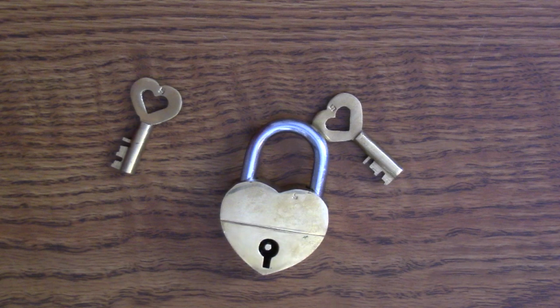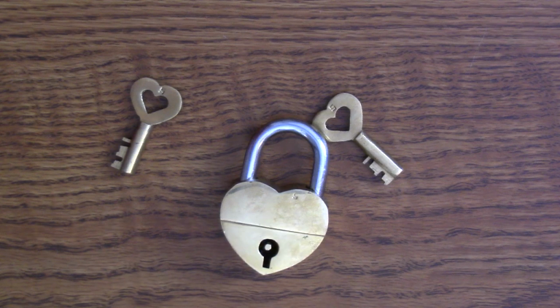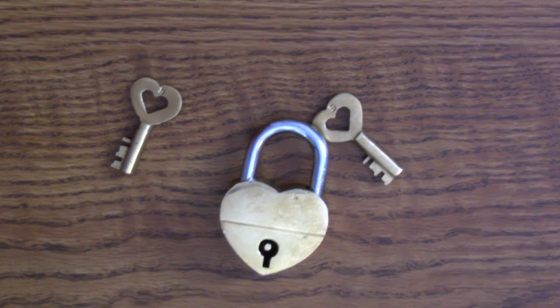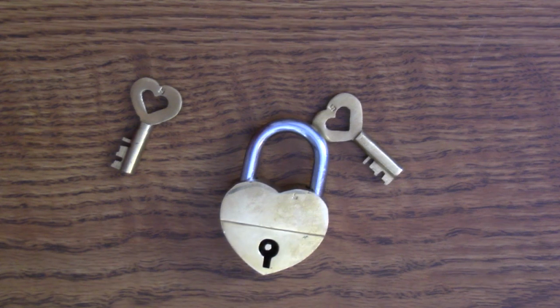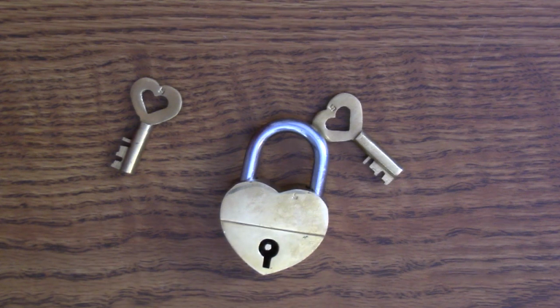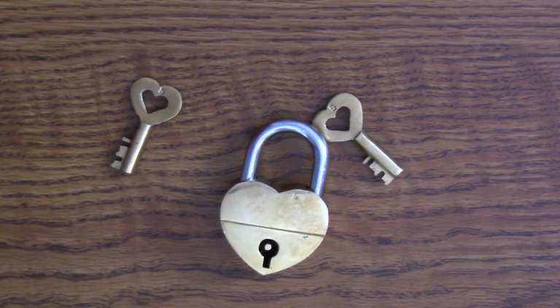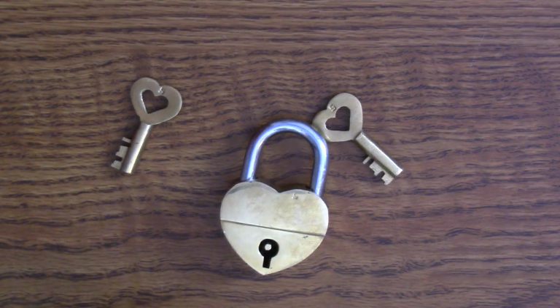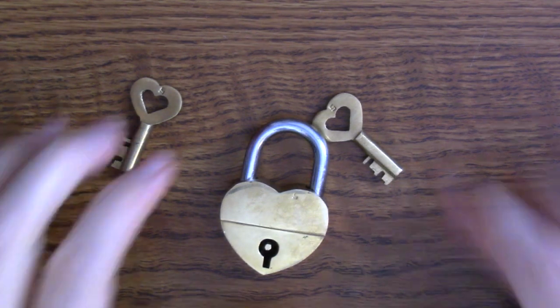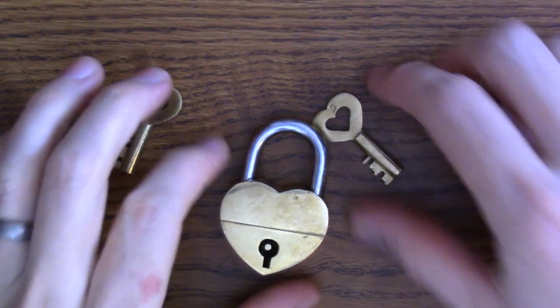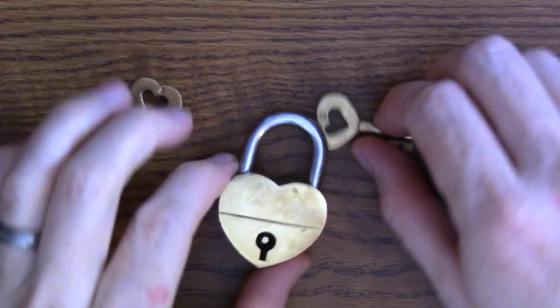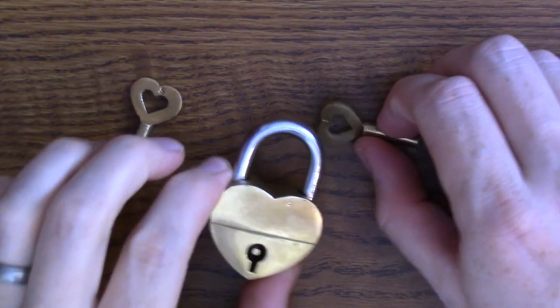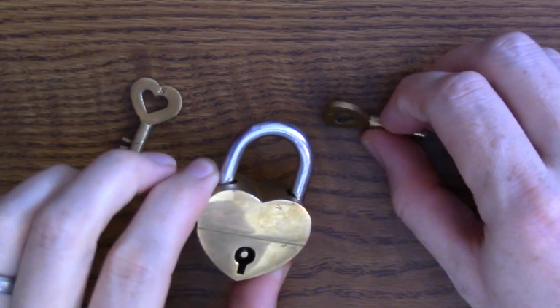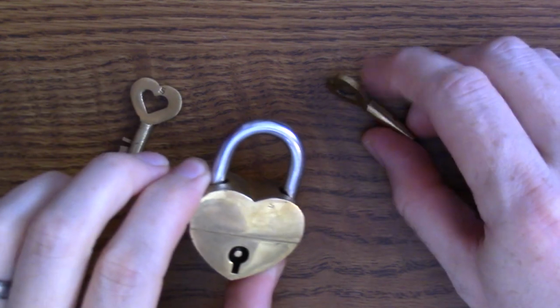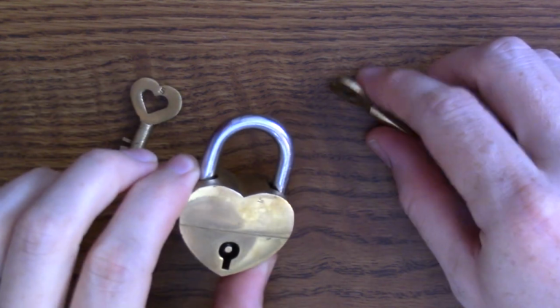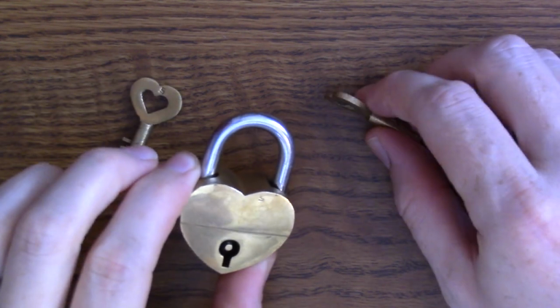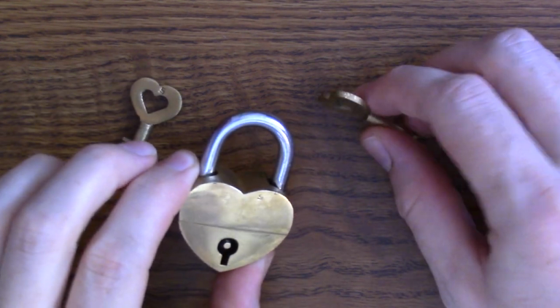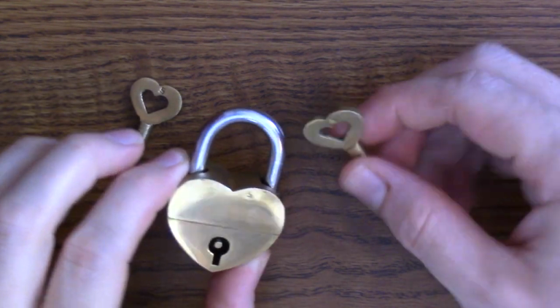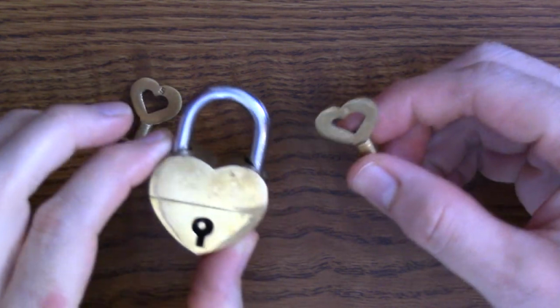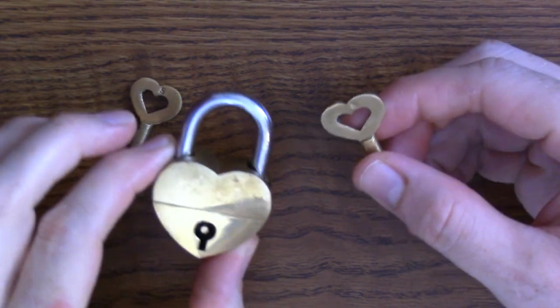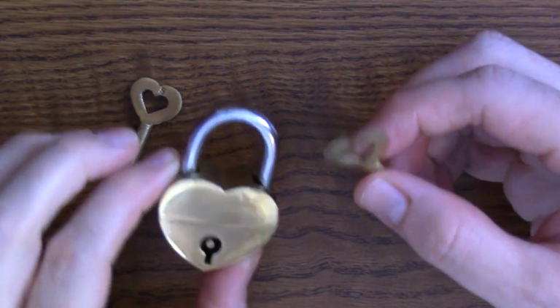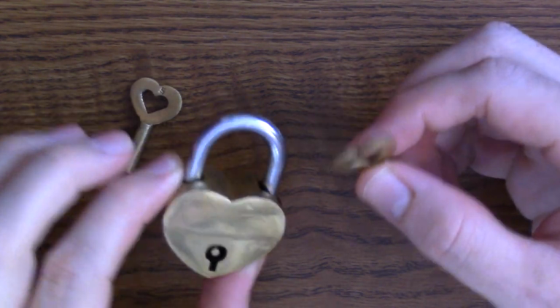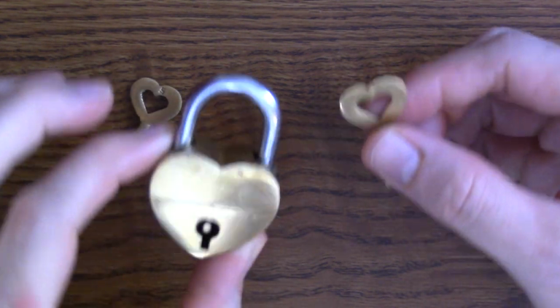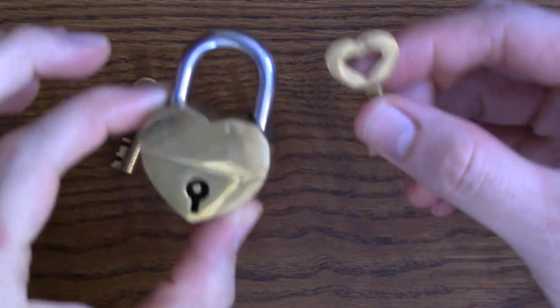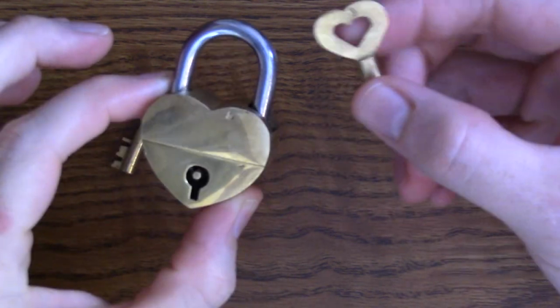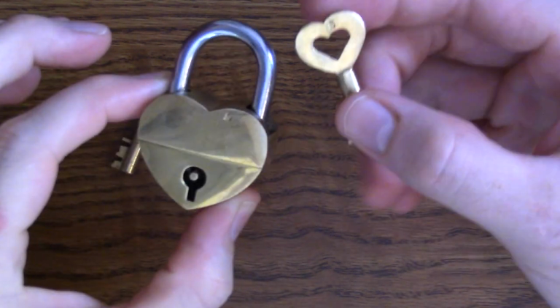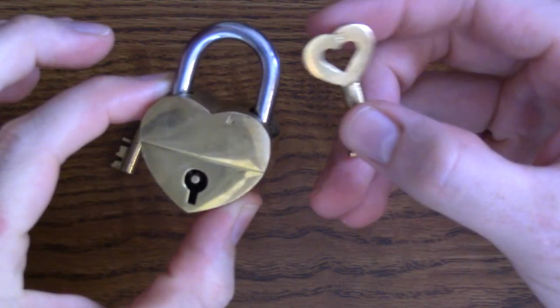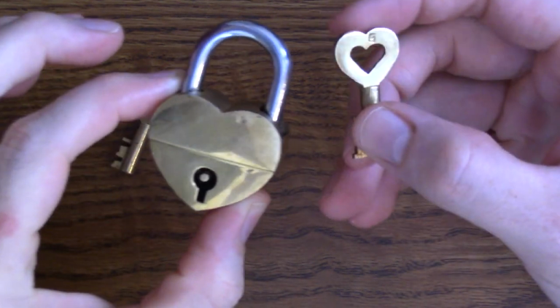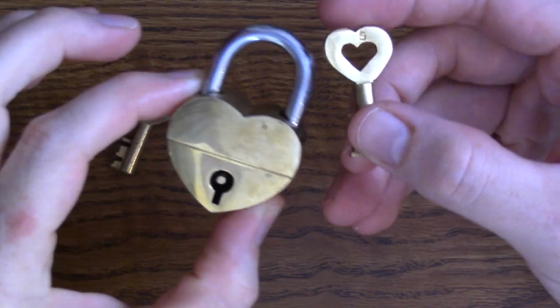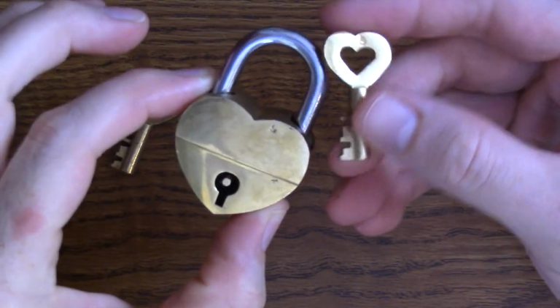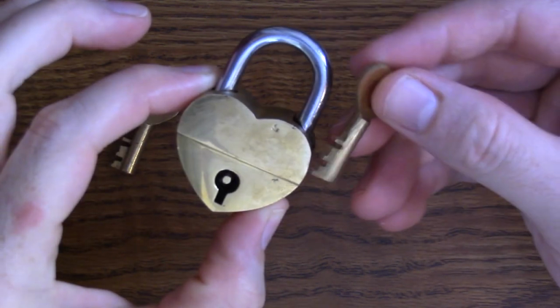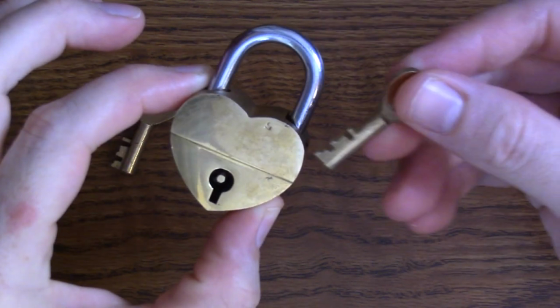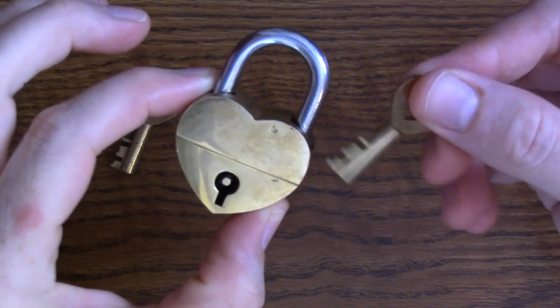Let's start breaking some hearts with this Trick Lock Broken Heart Puzzle.